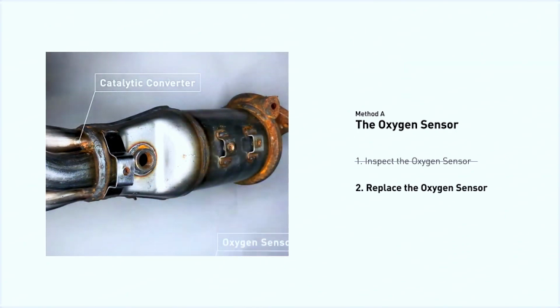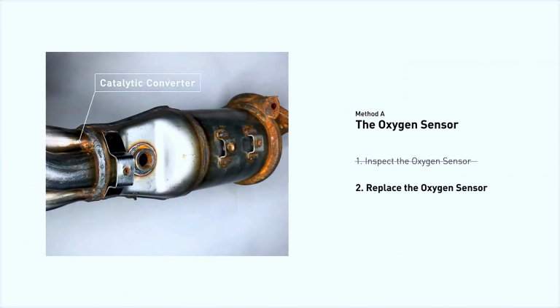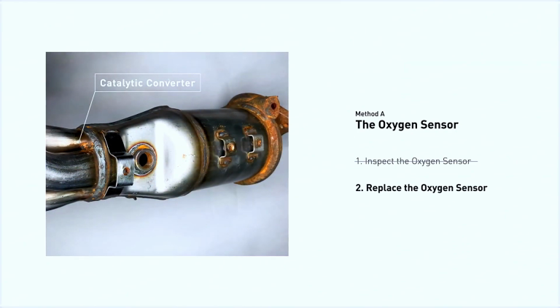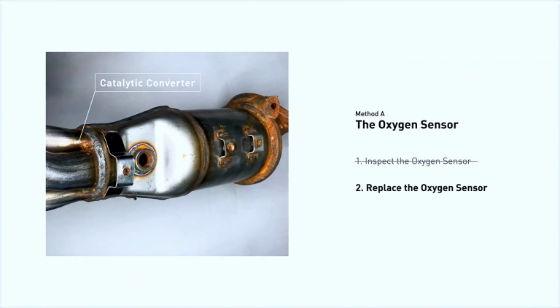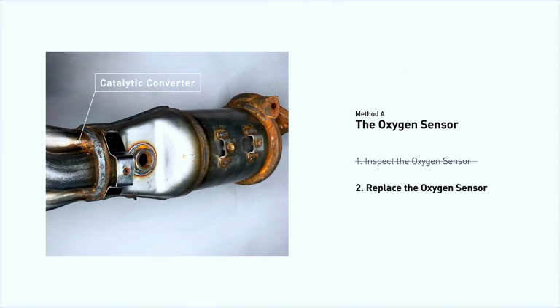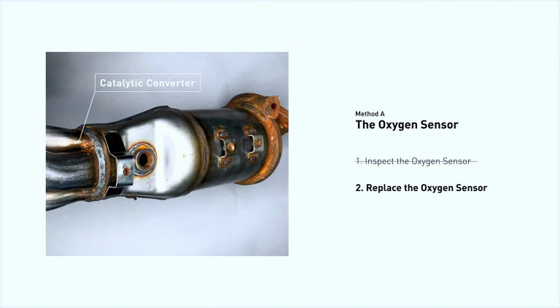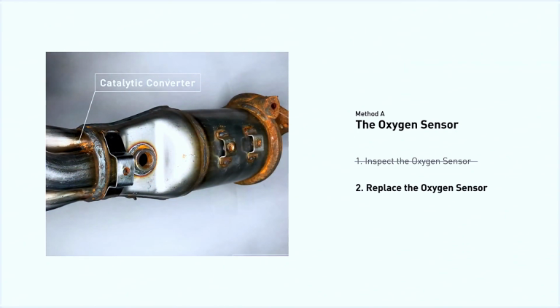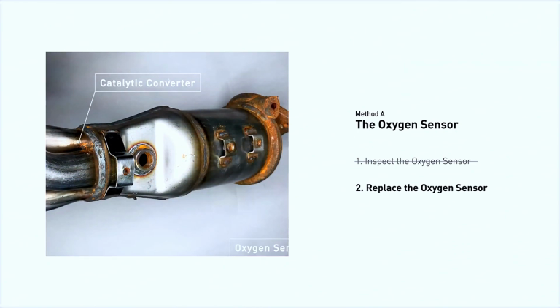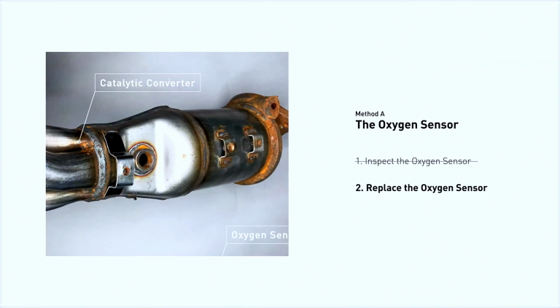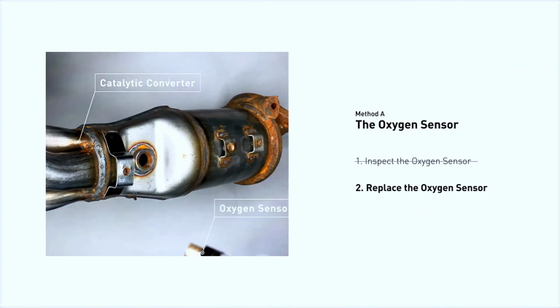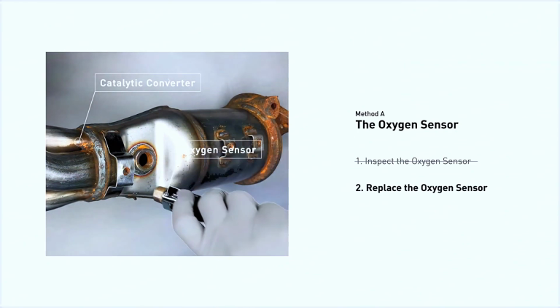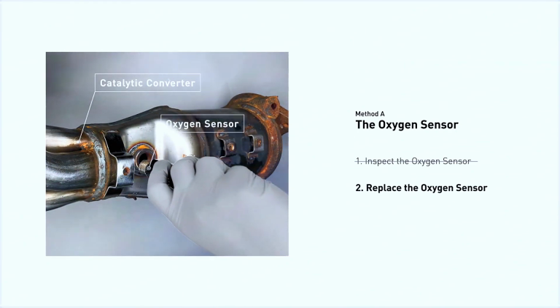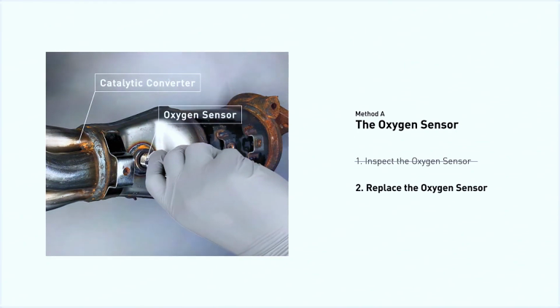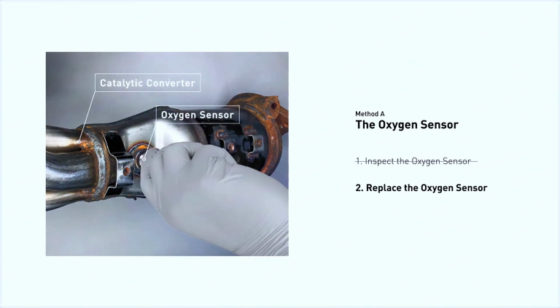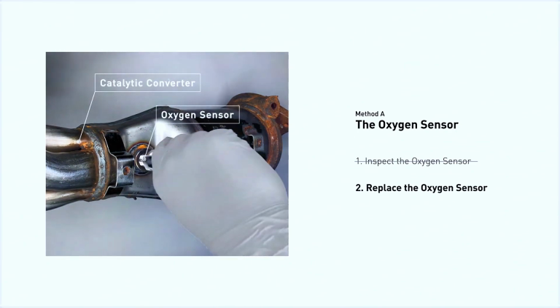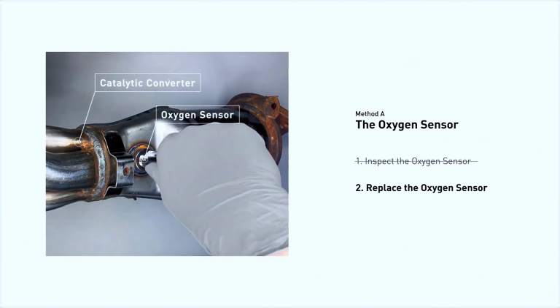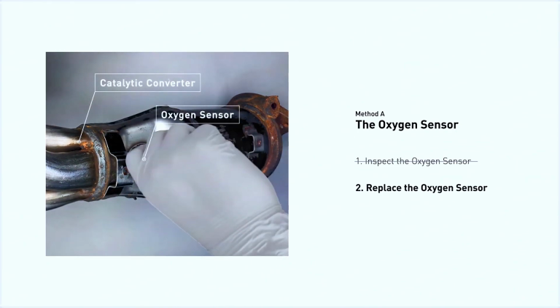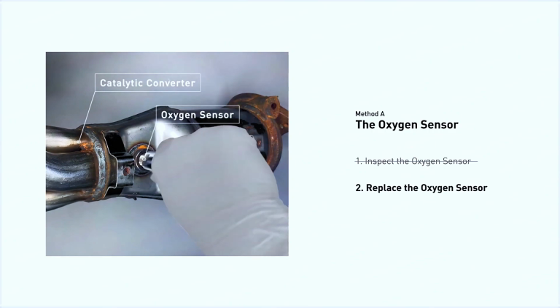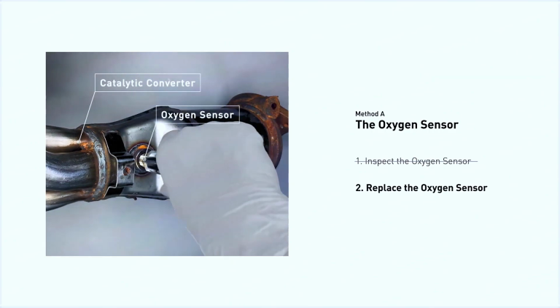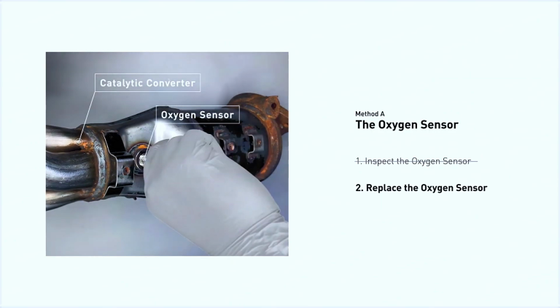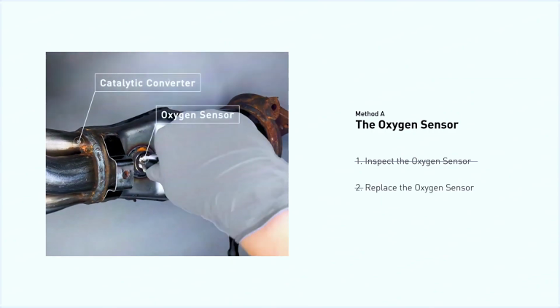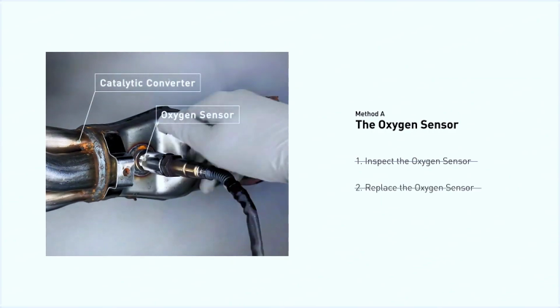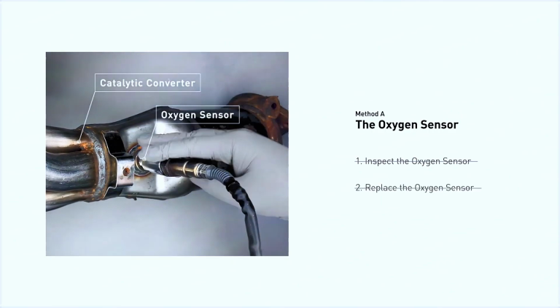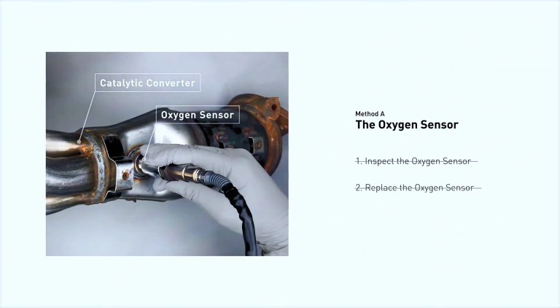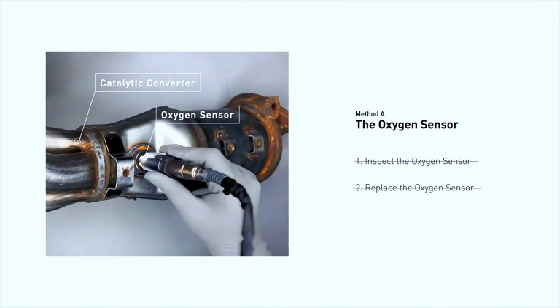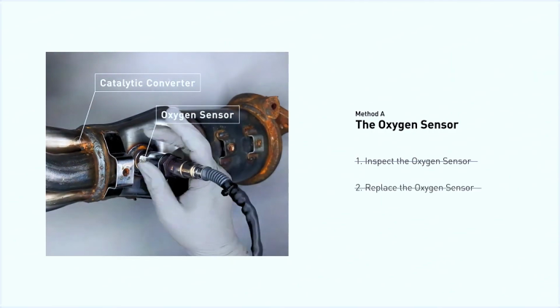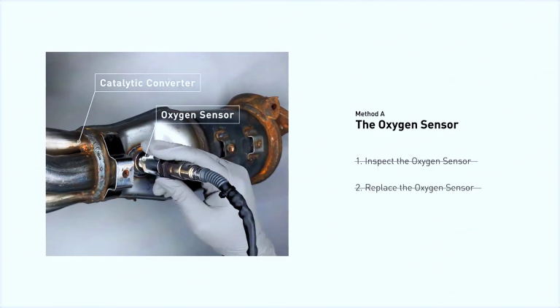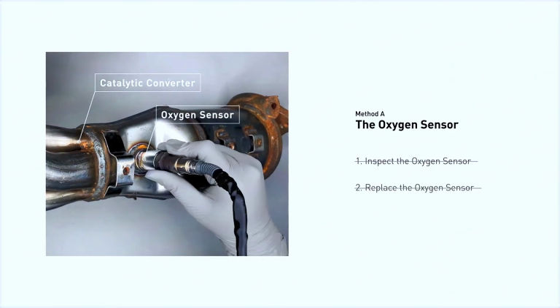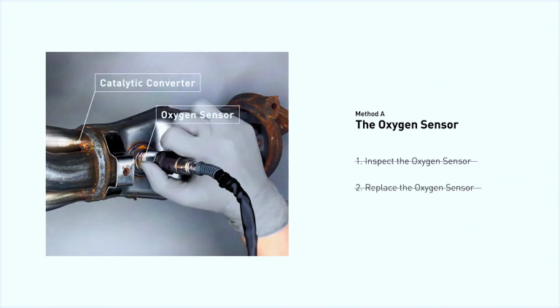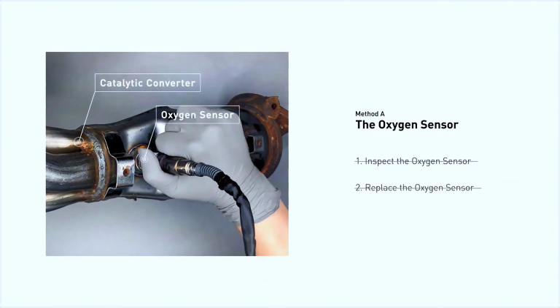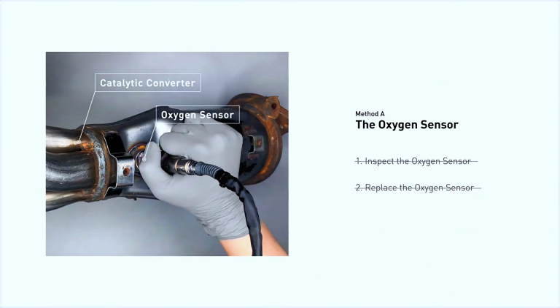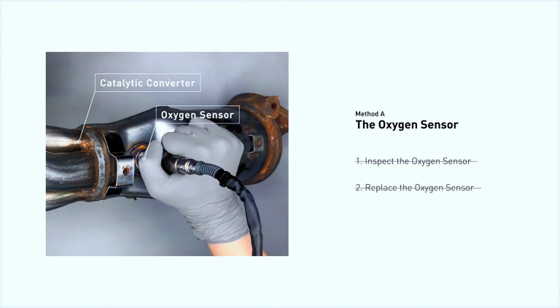If damage is found, replace the oxygen sensor. If there is no damage found on the oxygen sensor, you would need to take your car to consult professional mechanics.